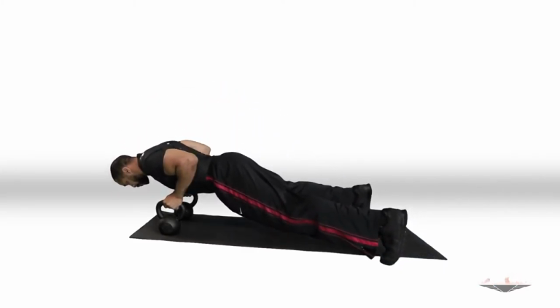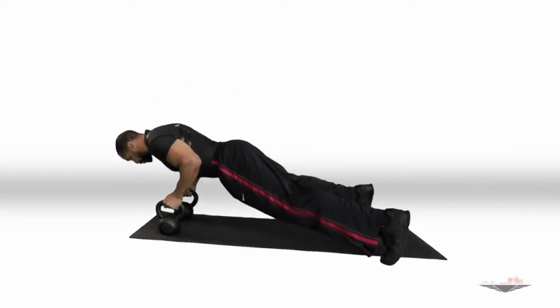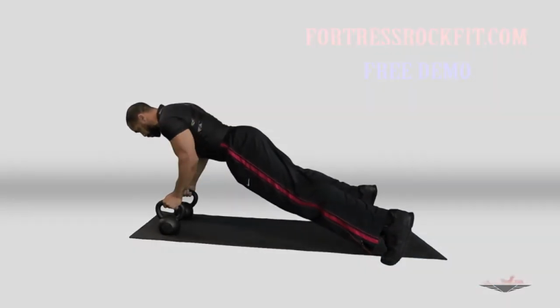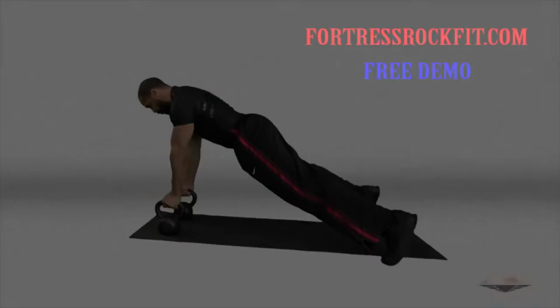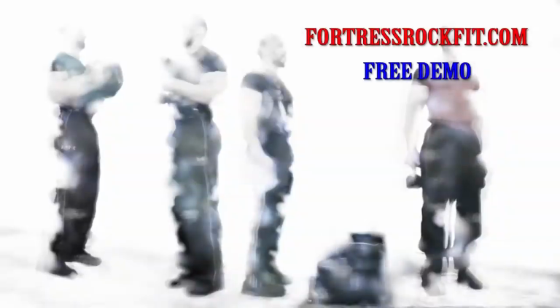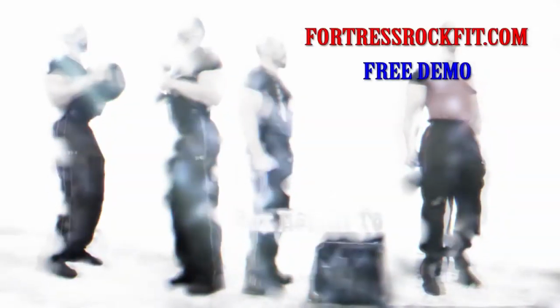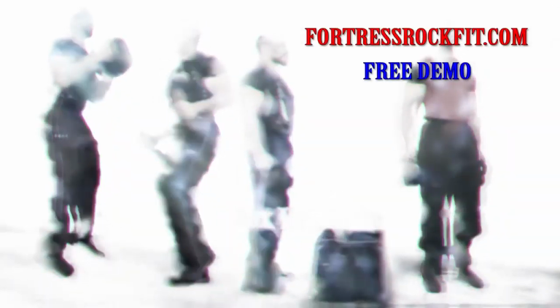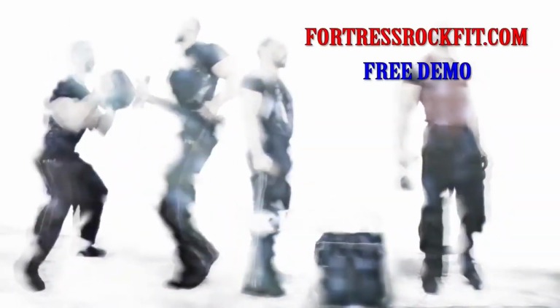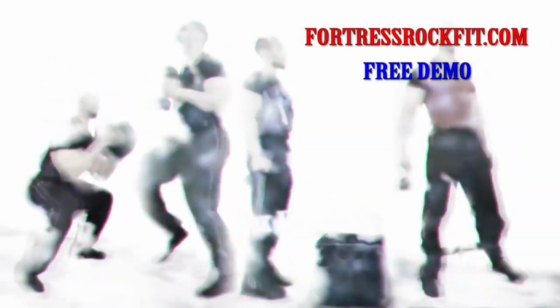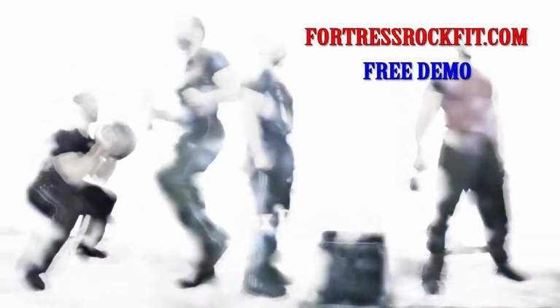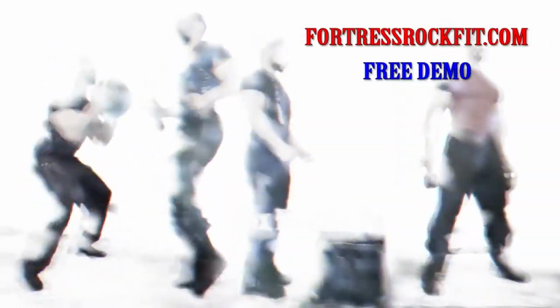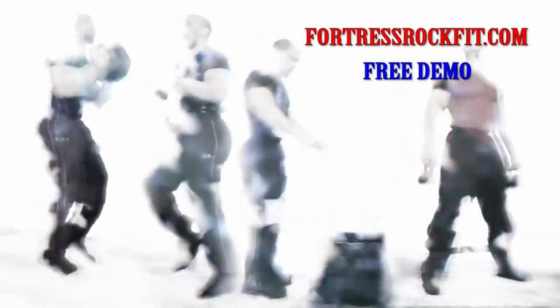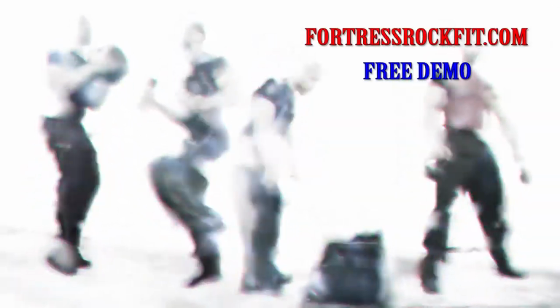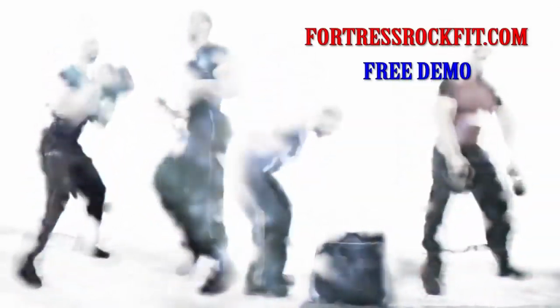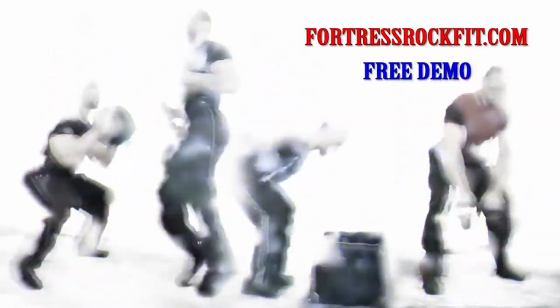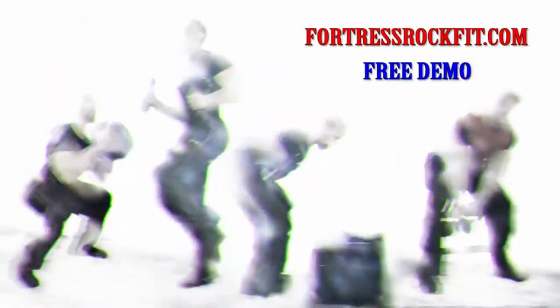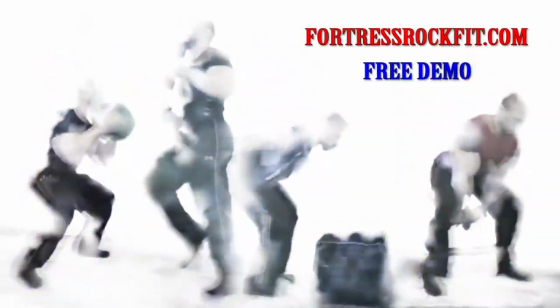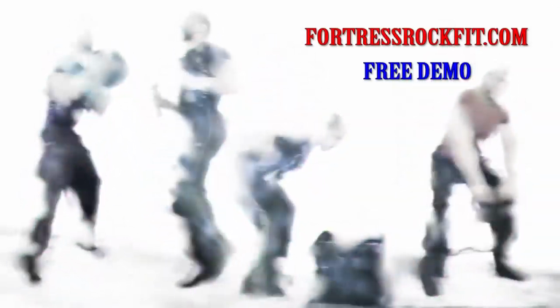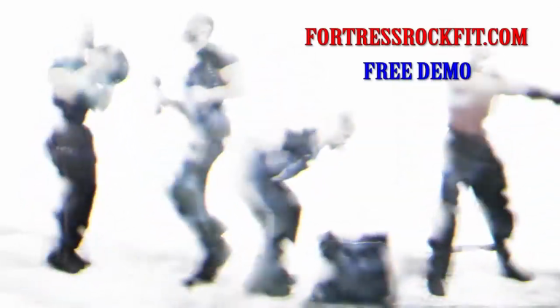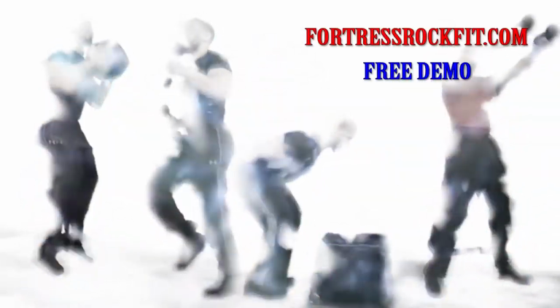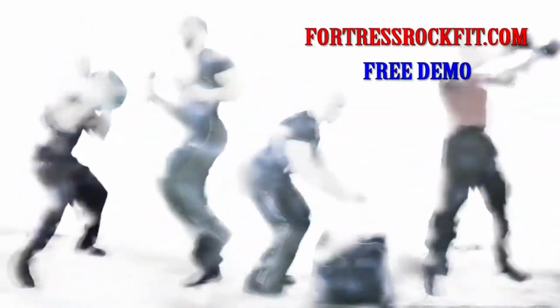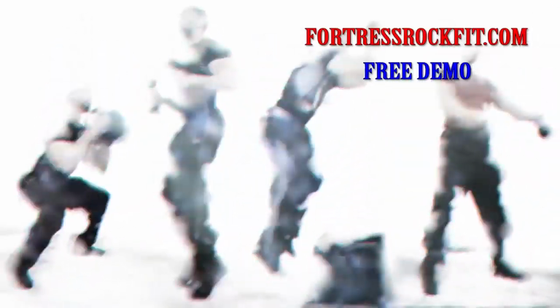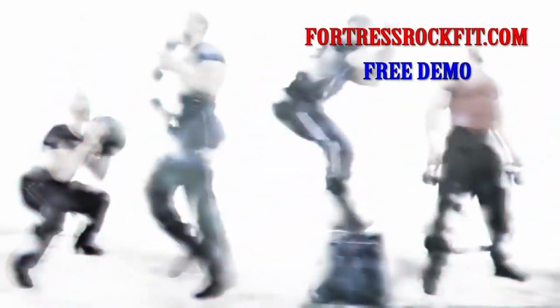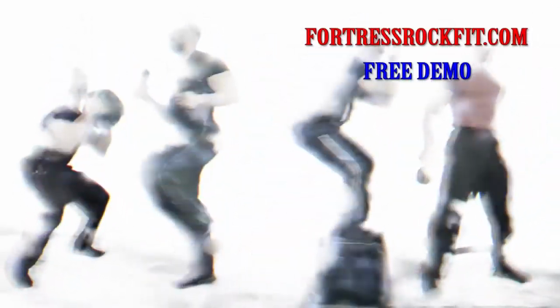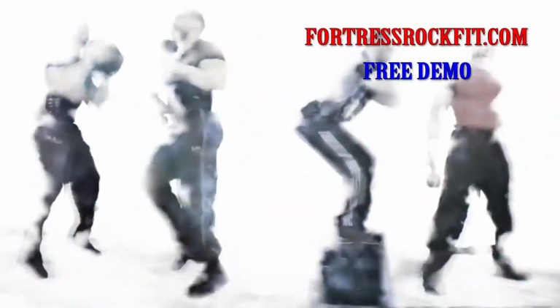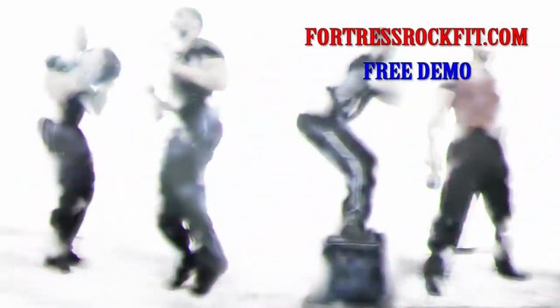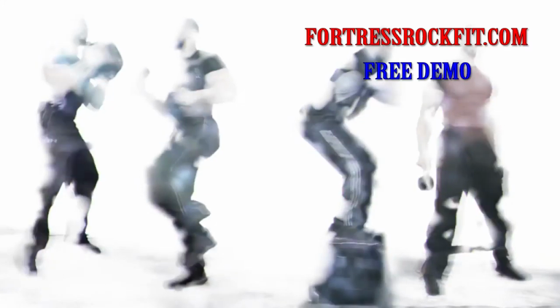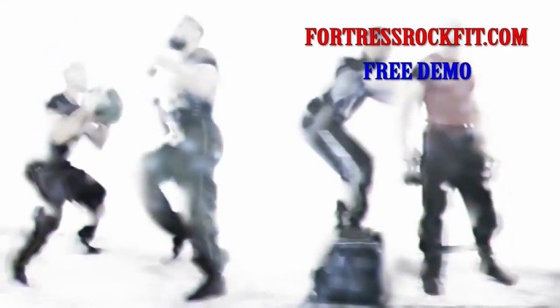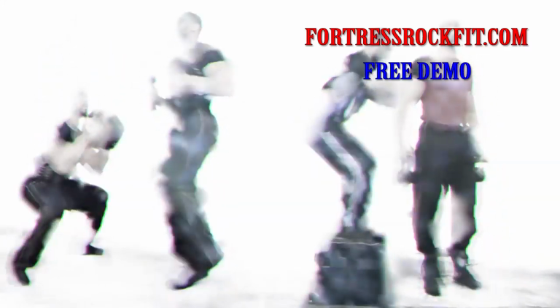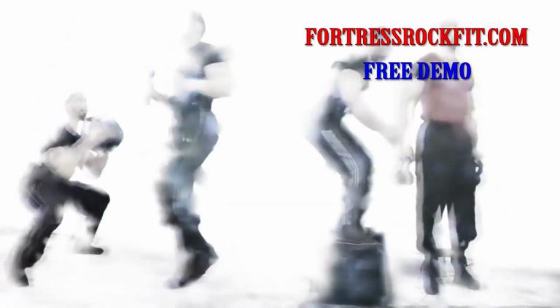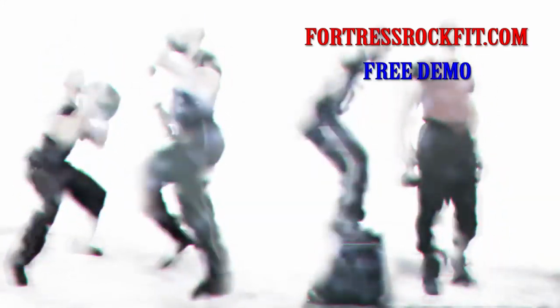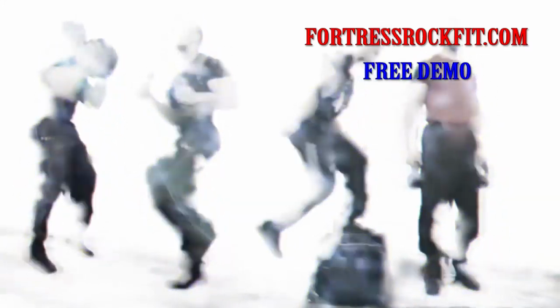Don't forget to head over to FortressRockFit.com and sign up for a free demo today.